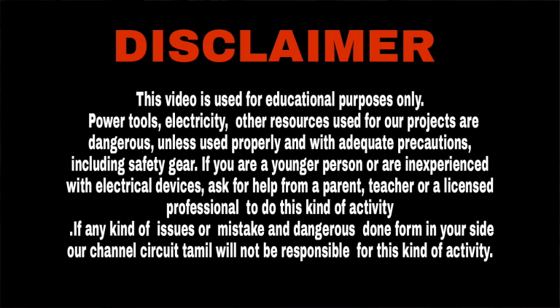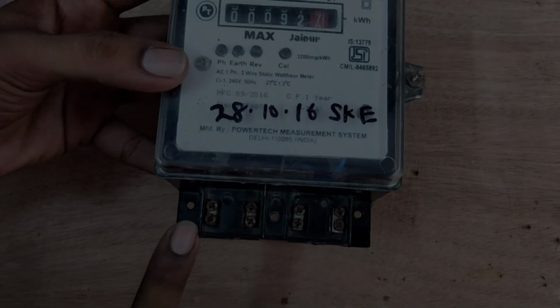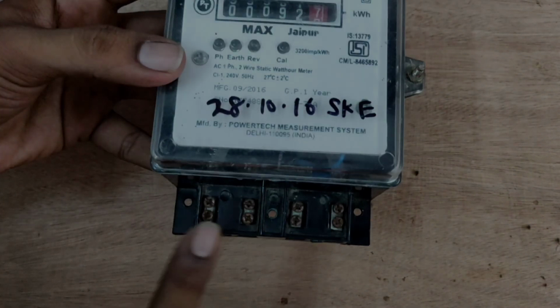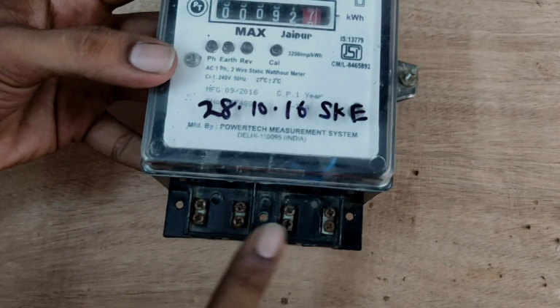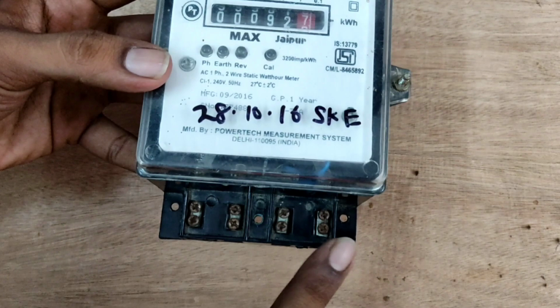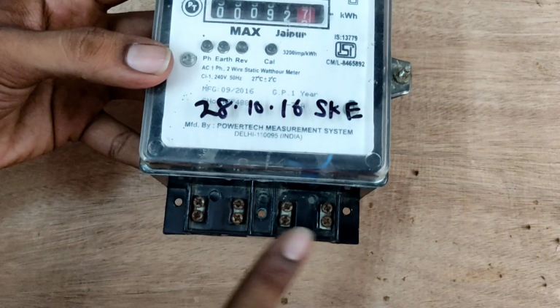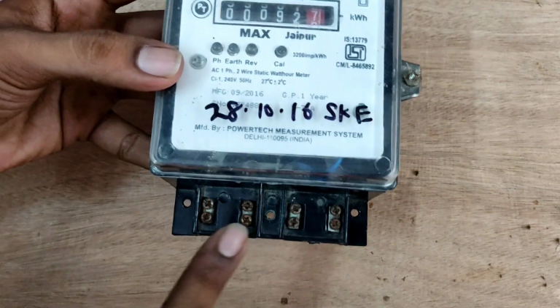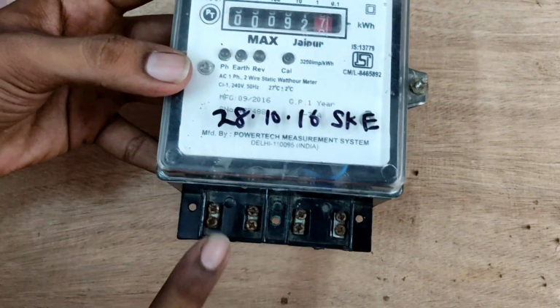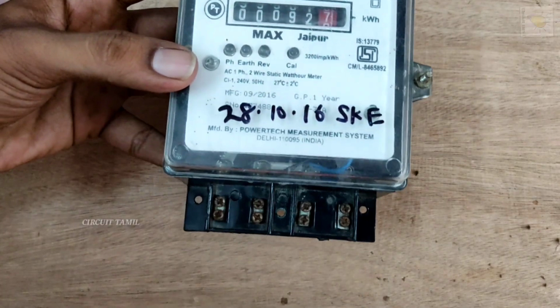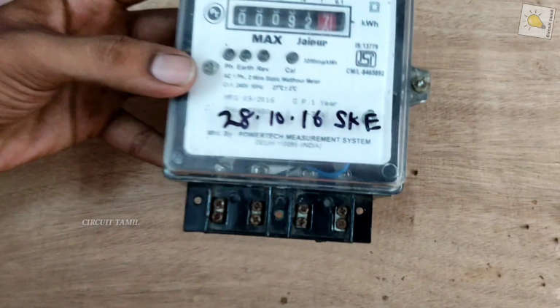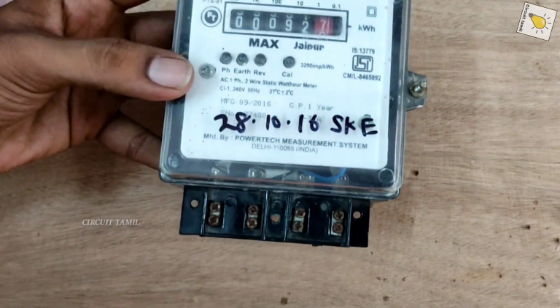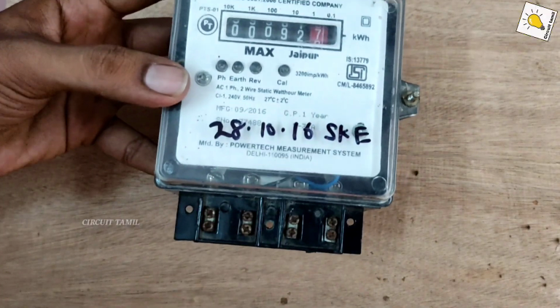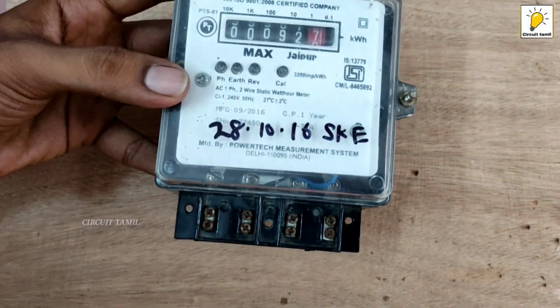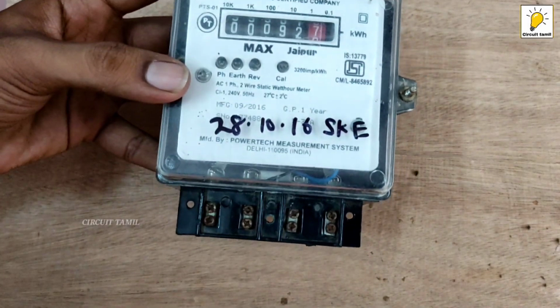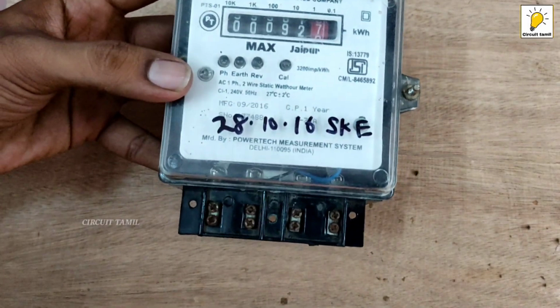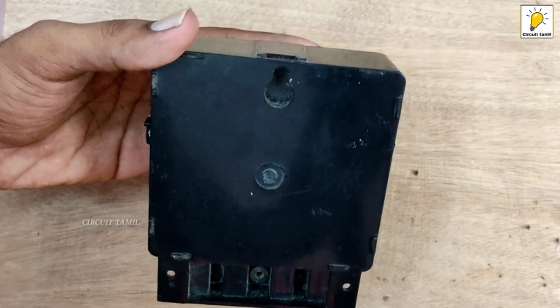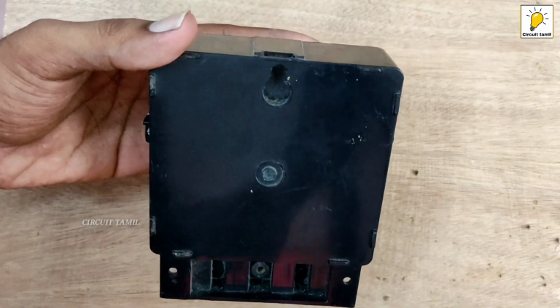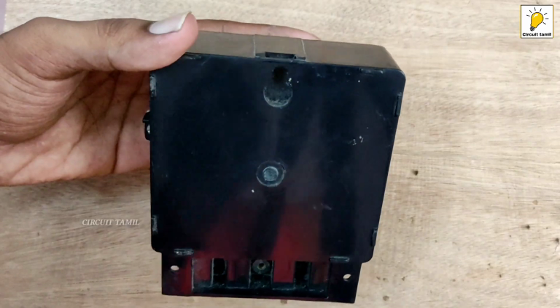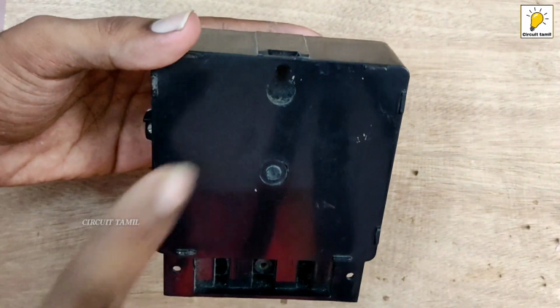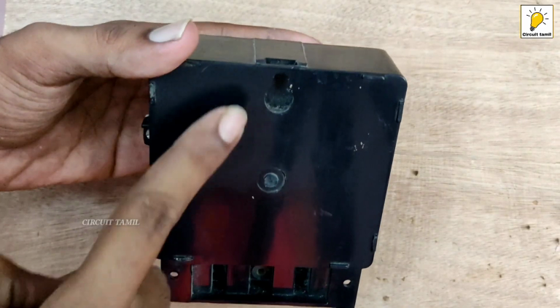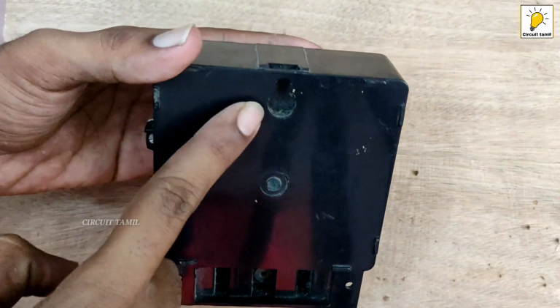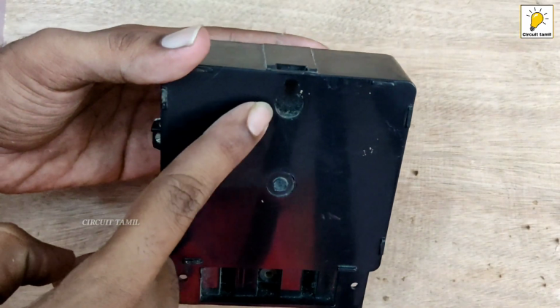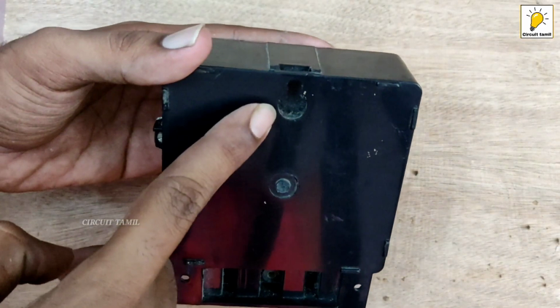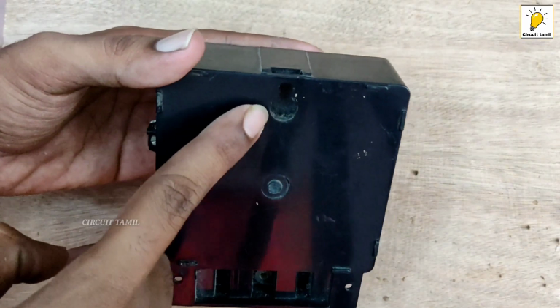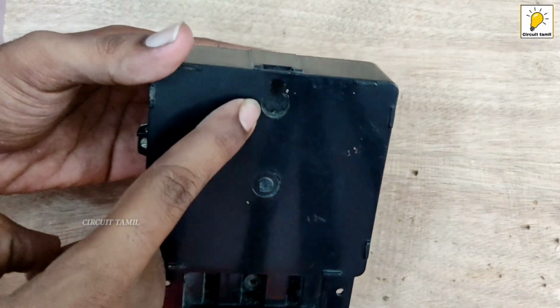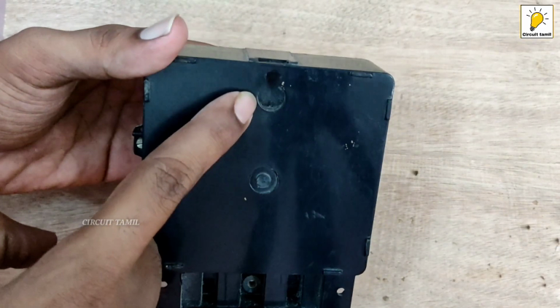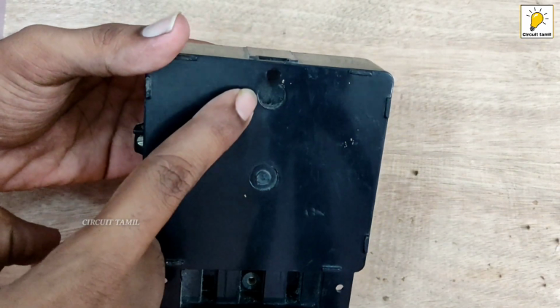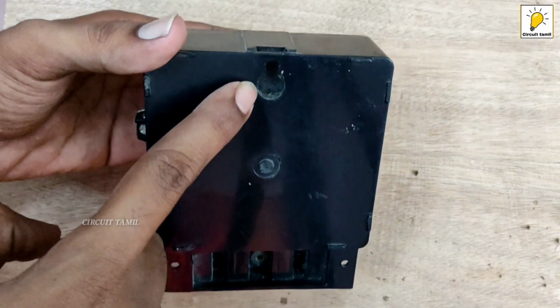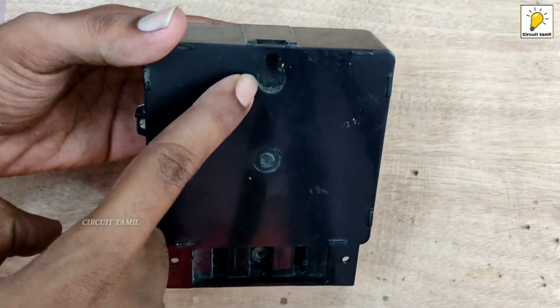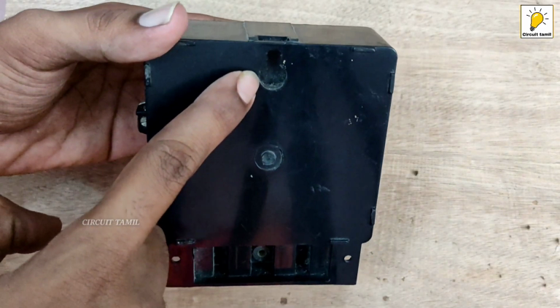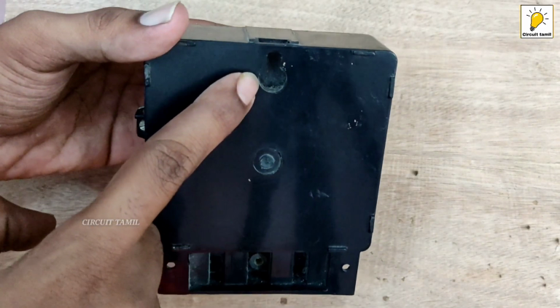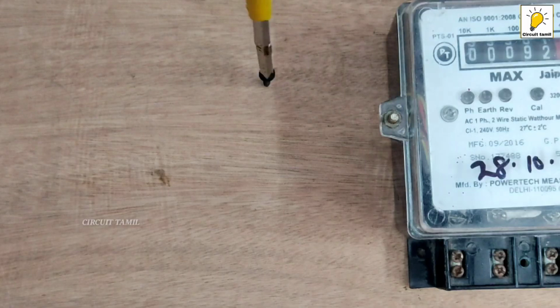Hi friends, I am Muneesh. Today we are going to talk about a single phase DB connection with a meter connection.